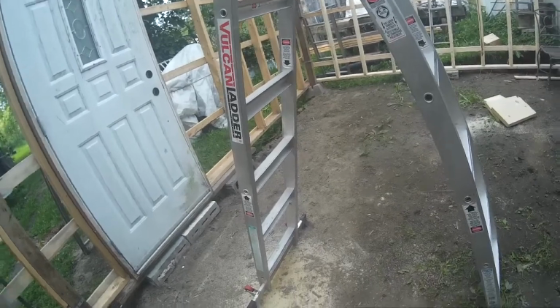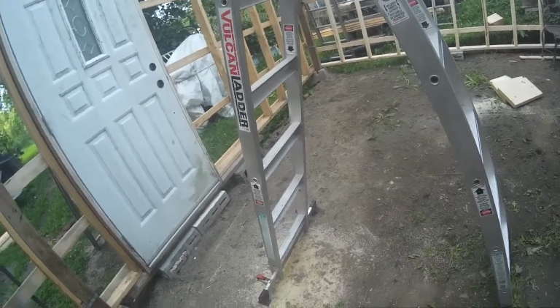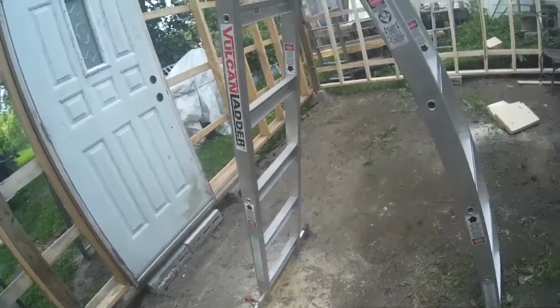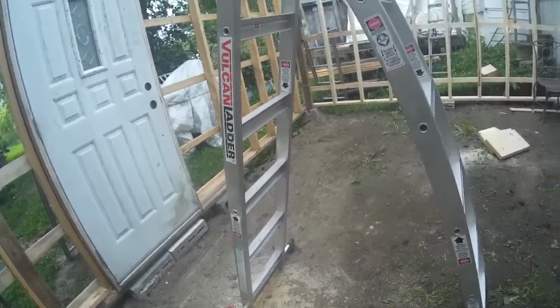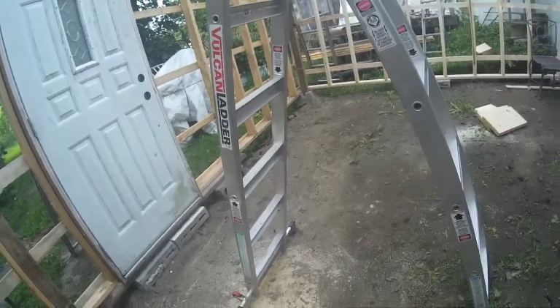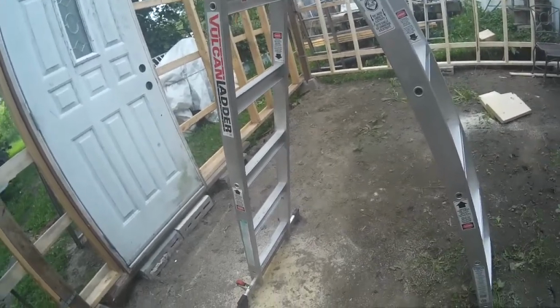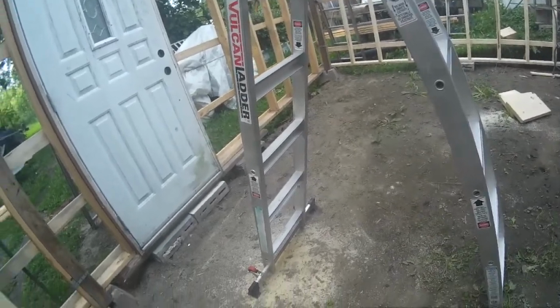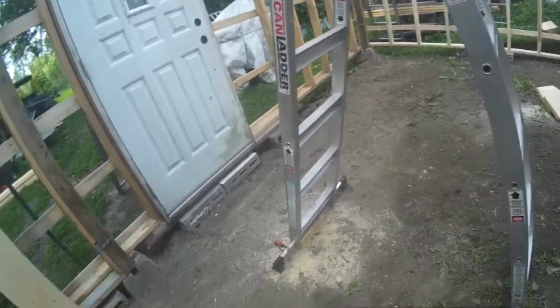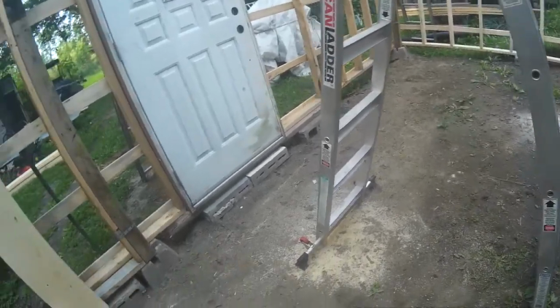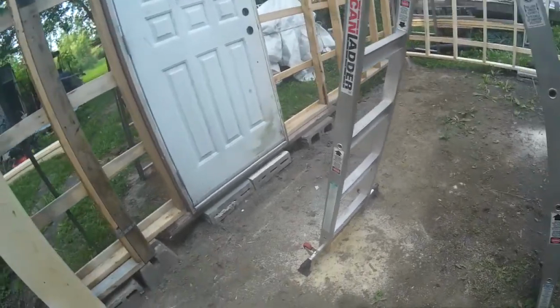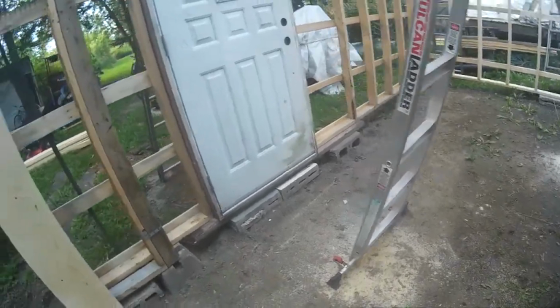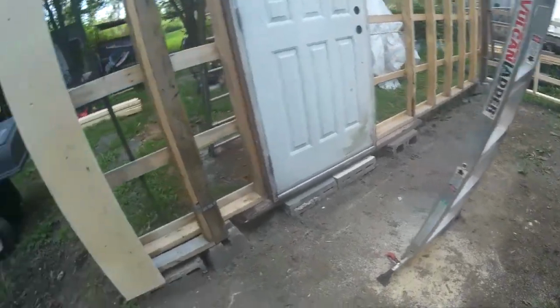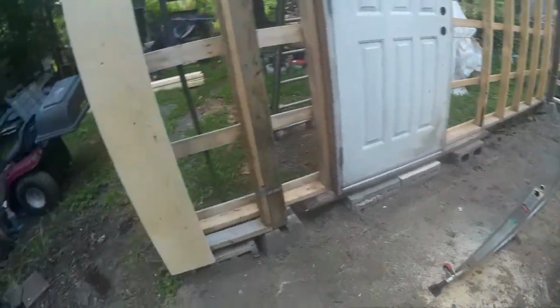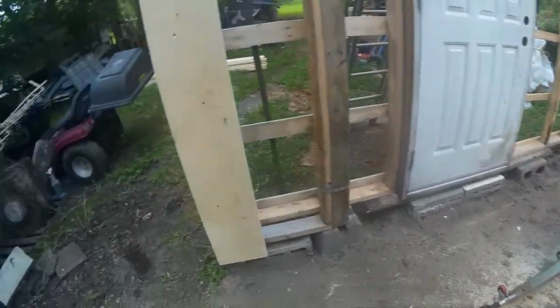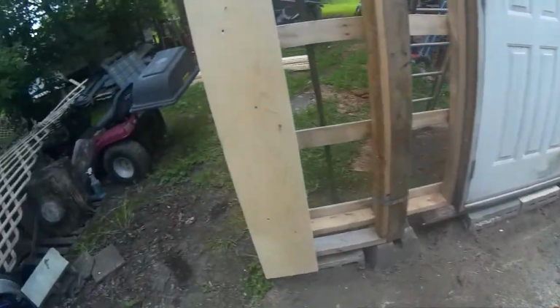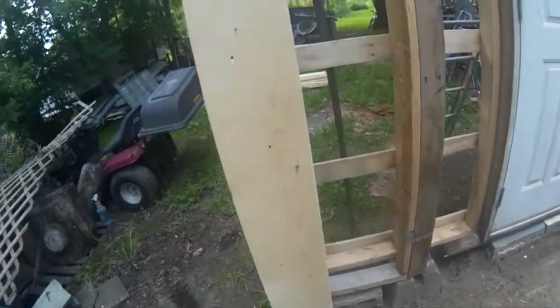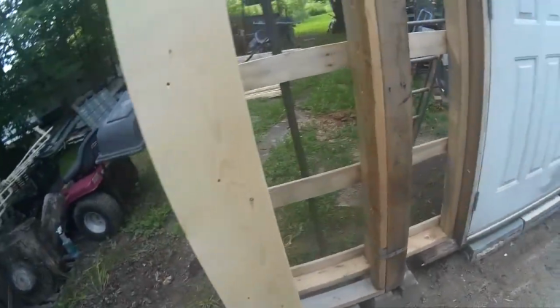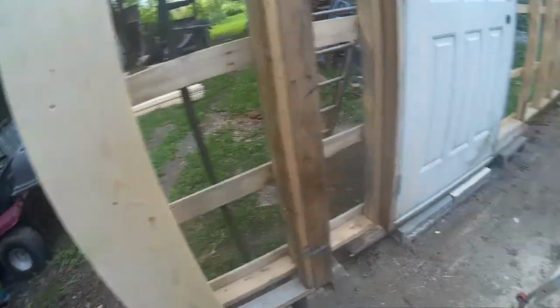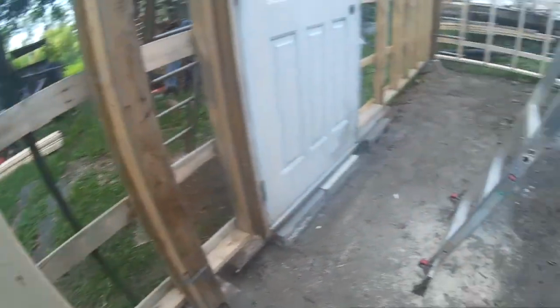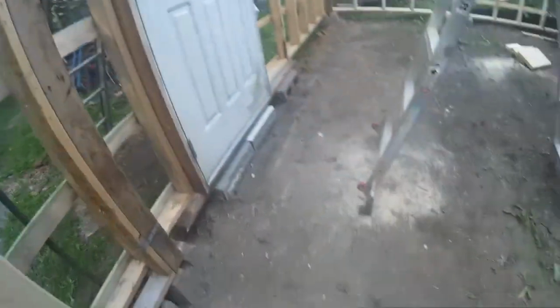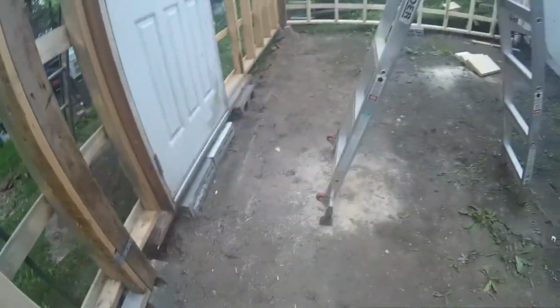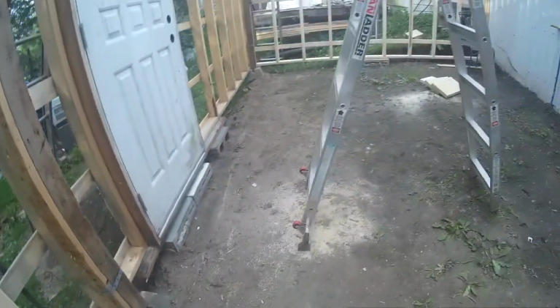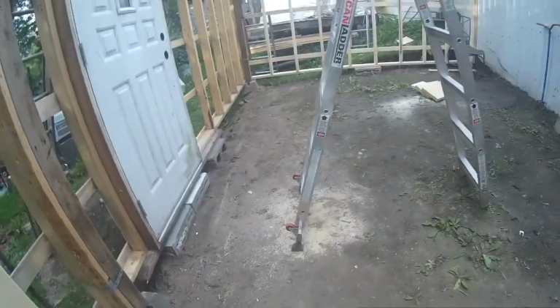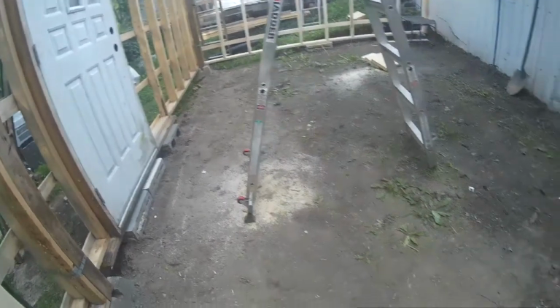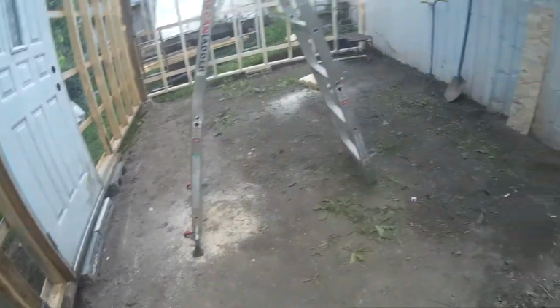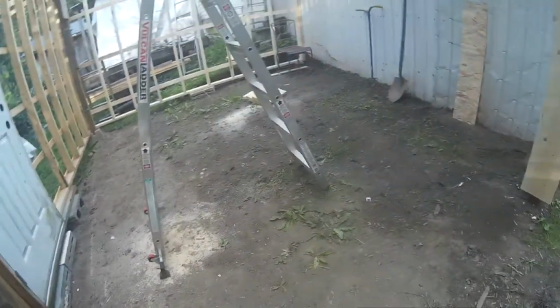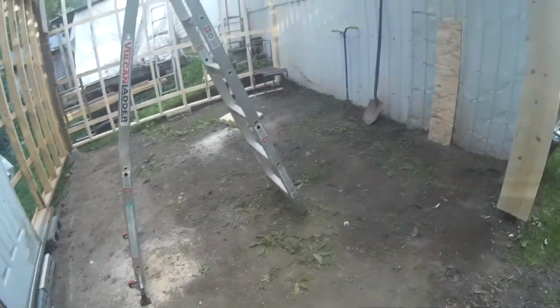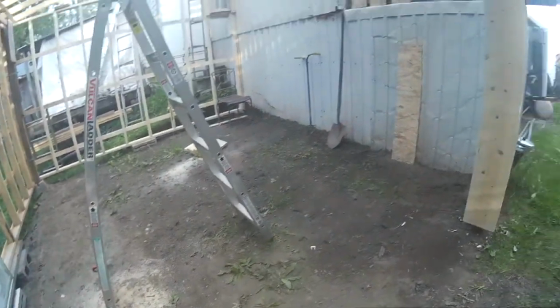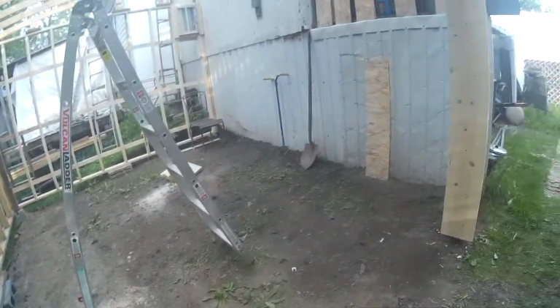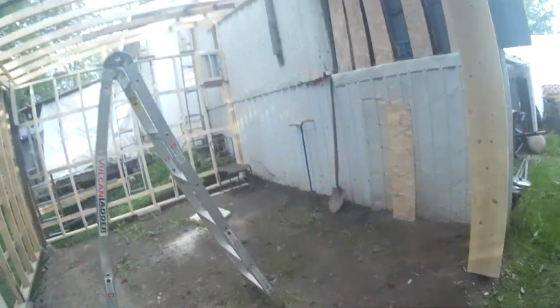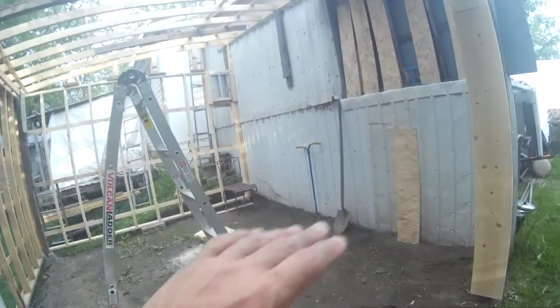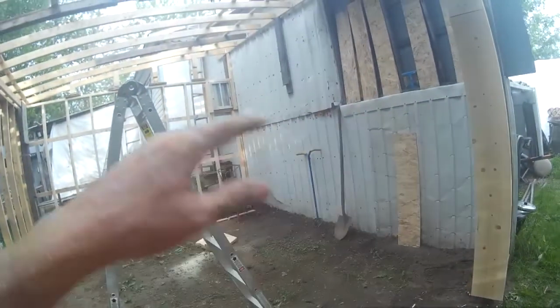Any of my good stuff is going to be up on pallets or something, and I'm going to make shelves.